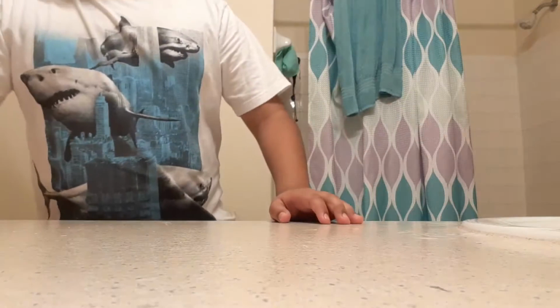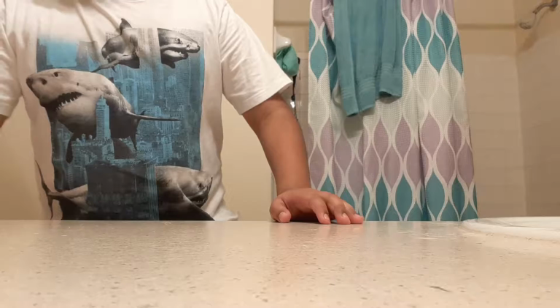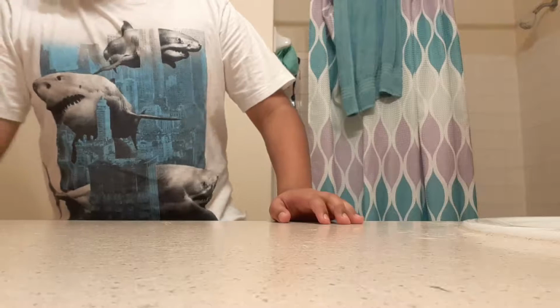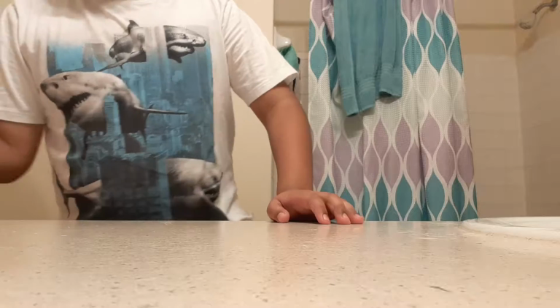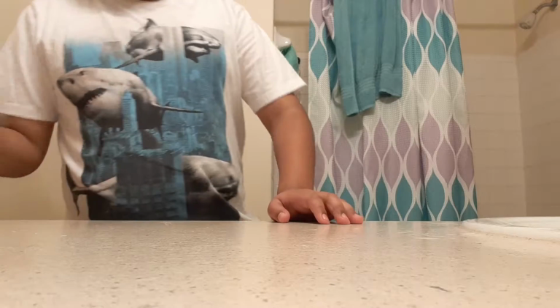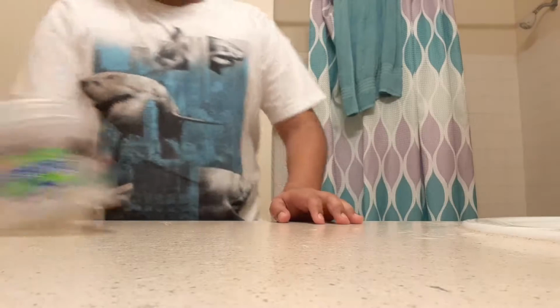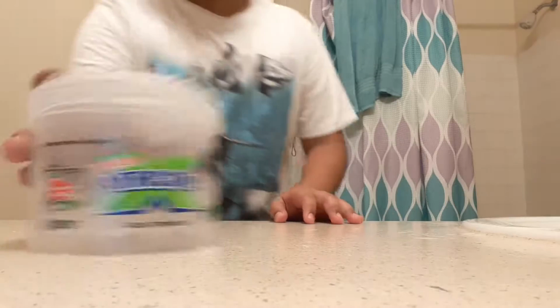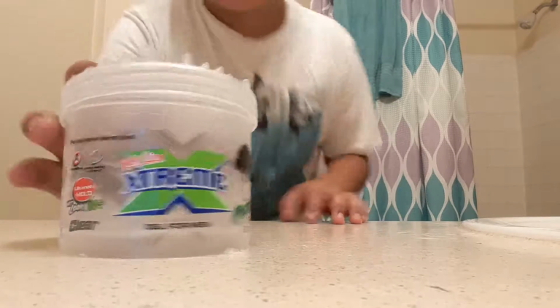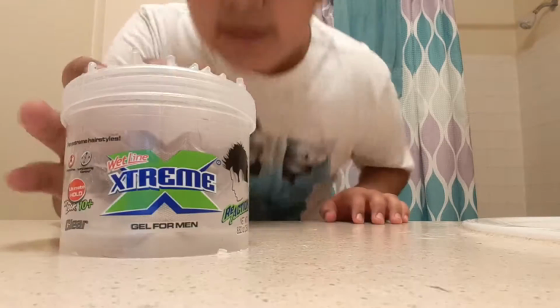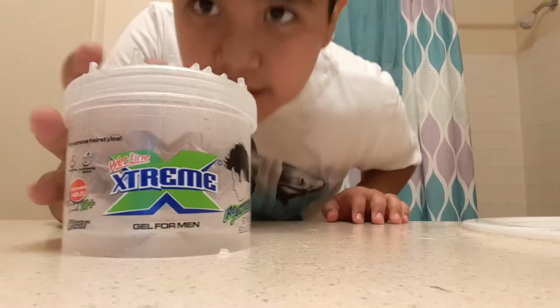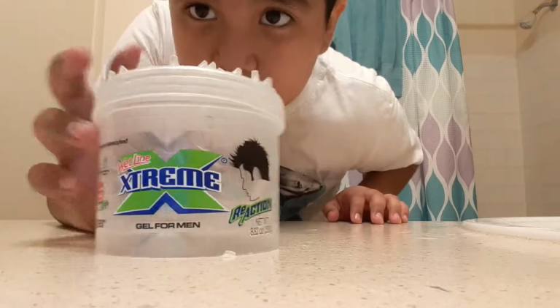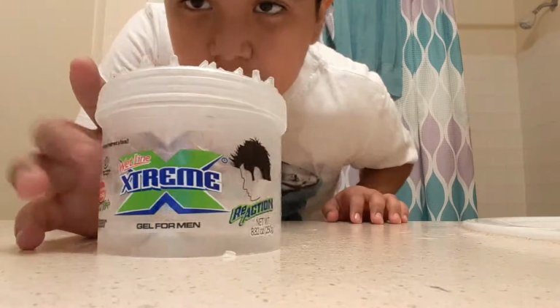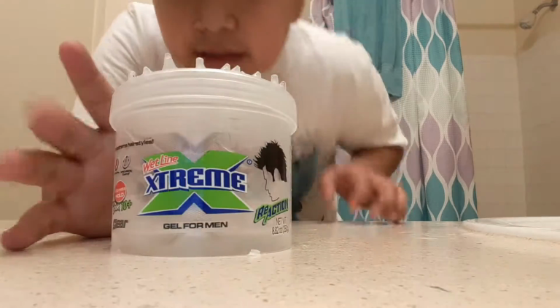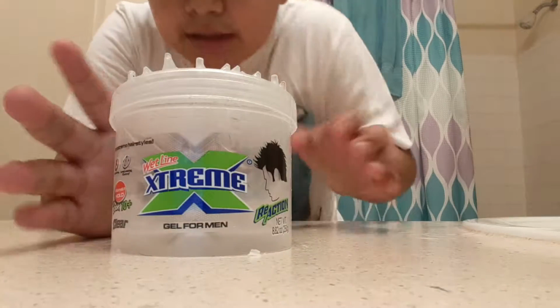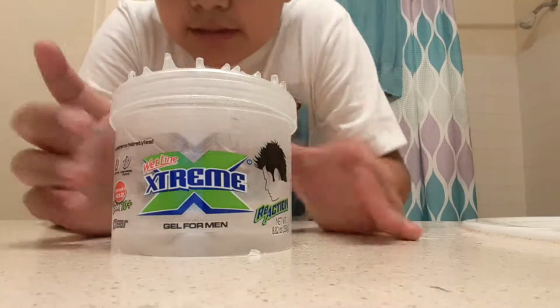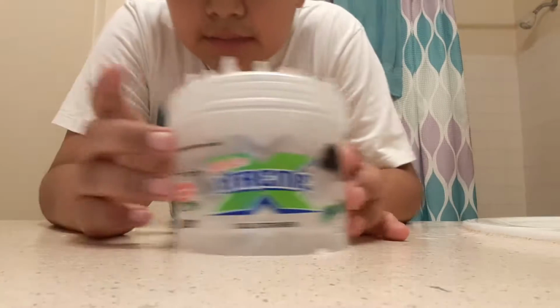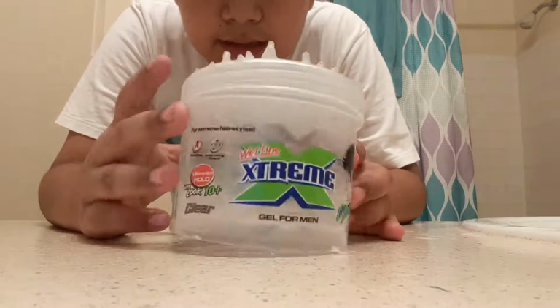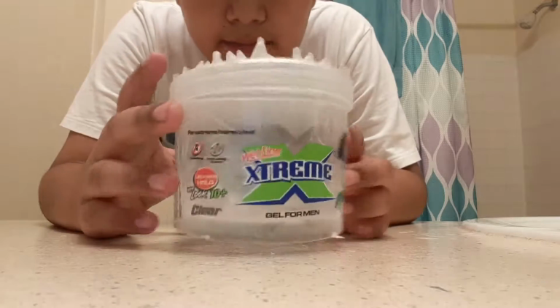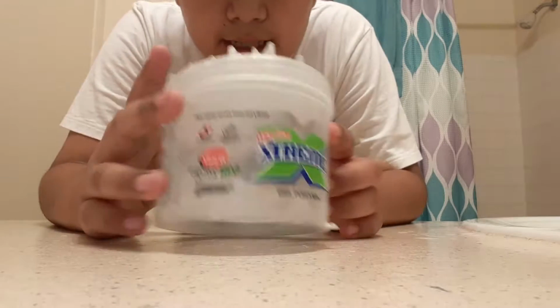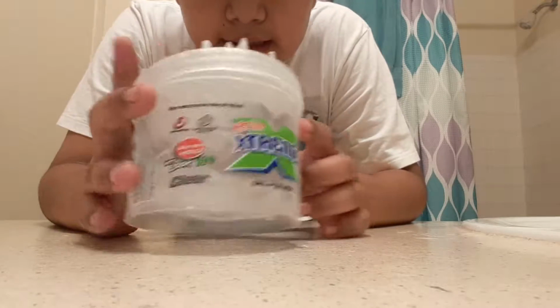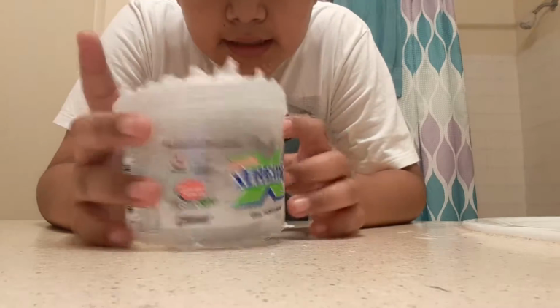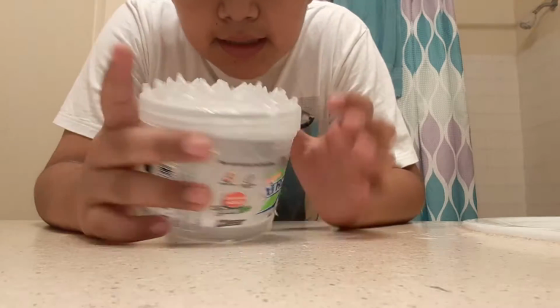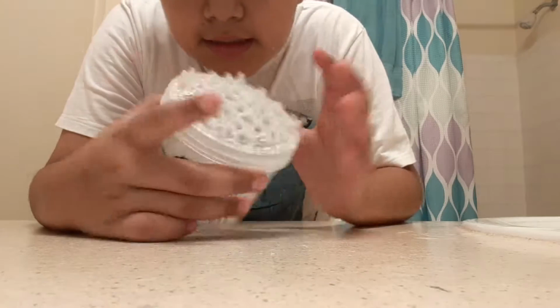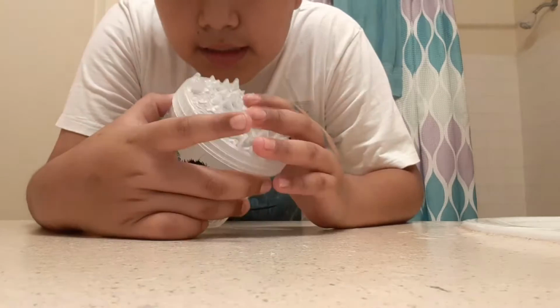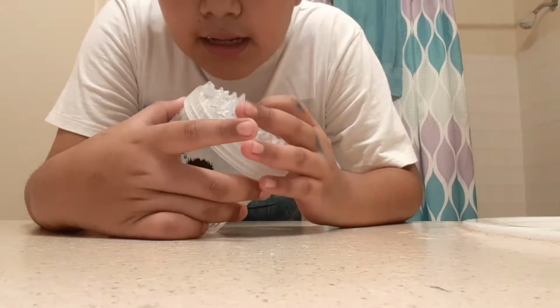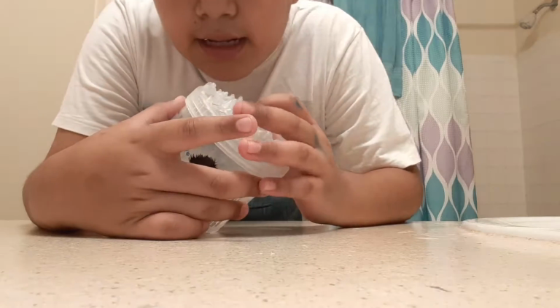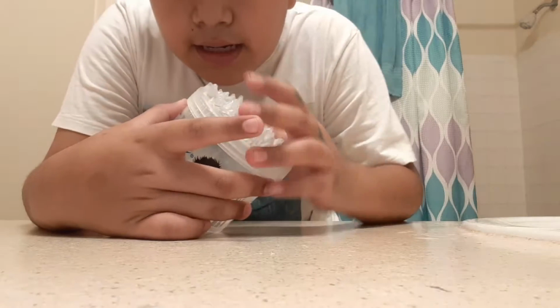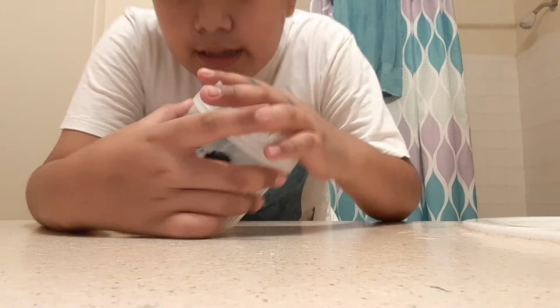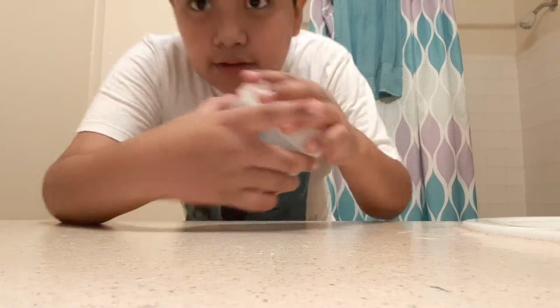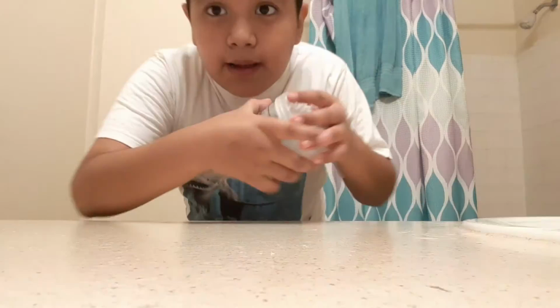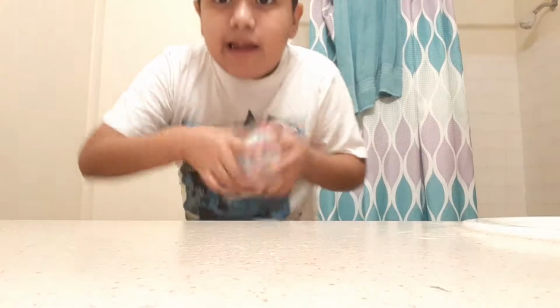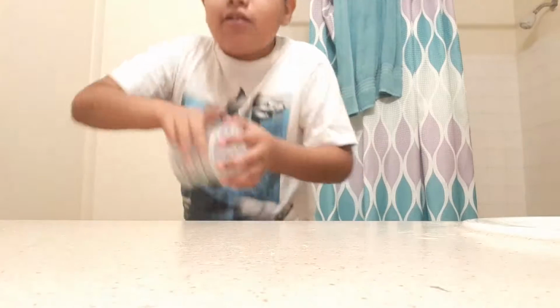What I have in here is my hair. This is mine, and I need to do my hair.